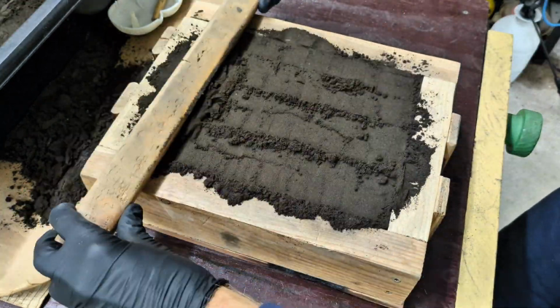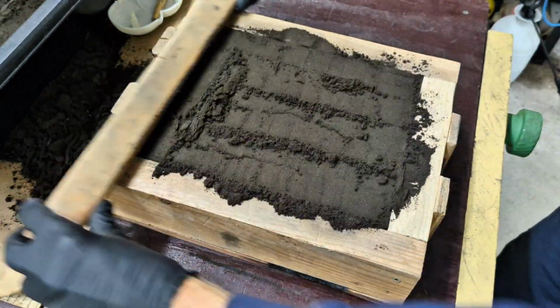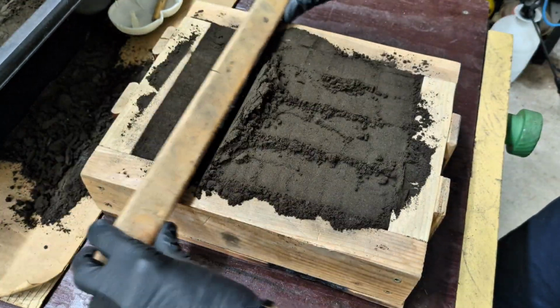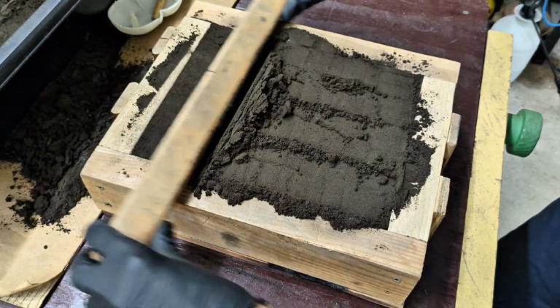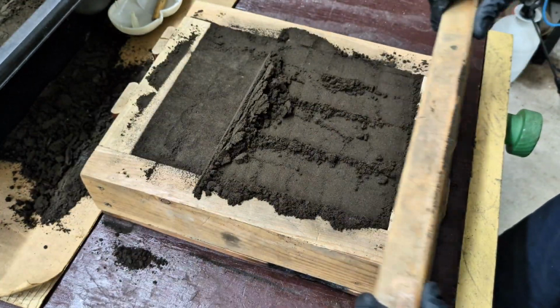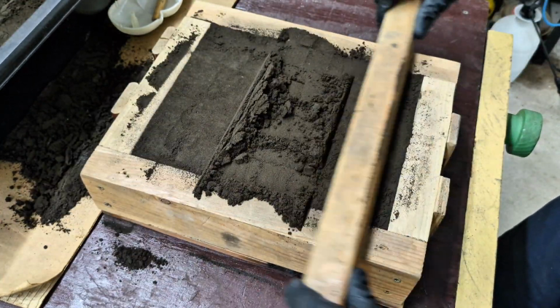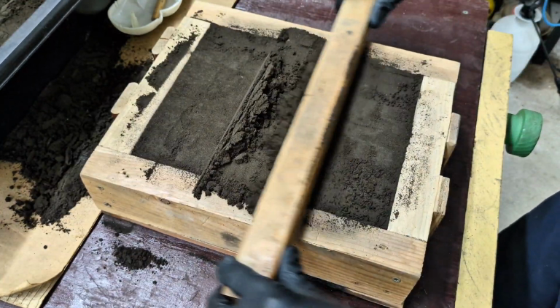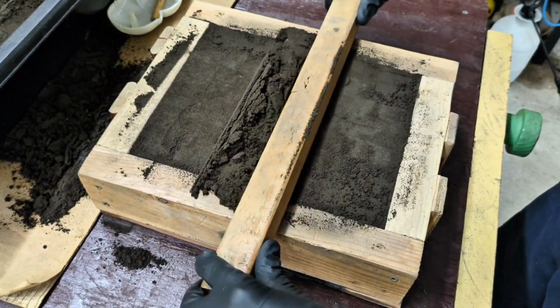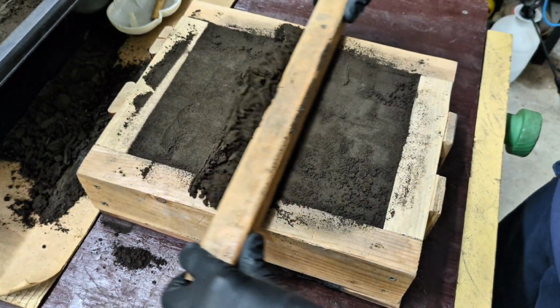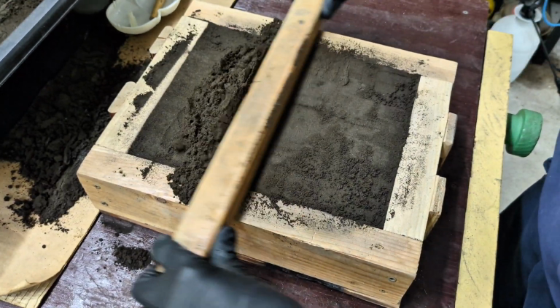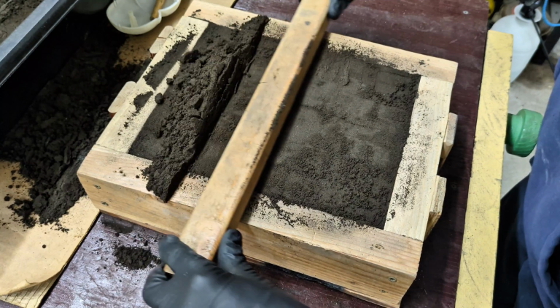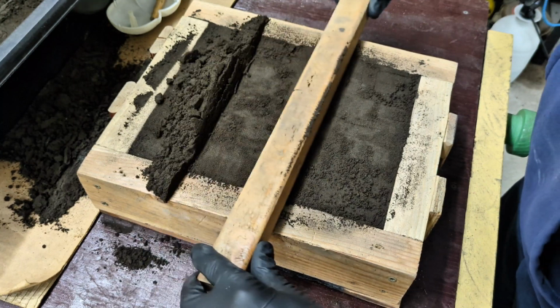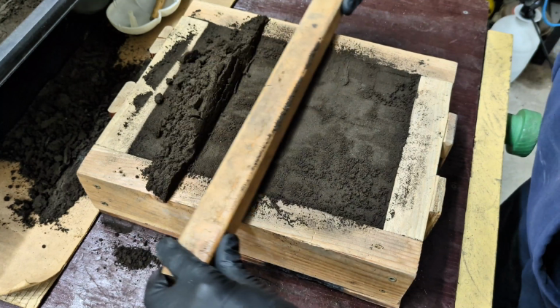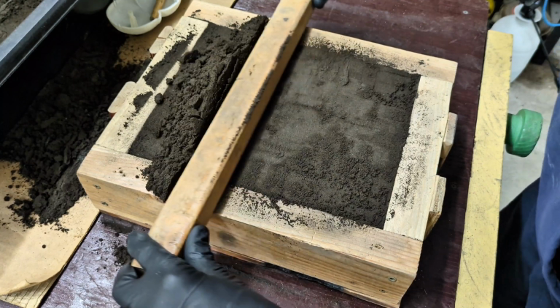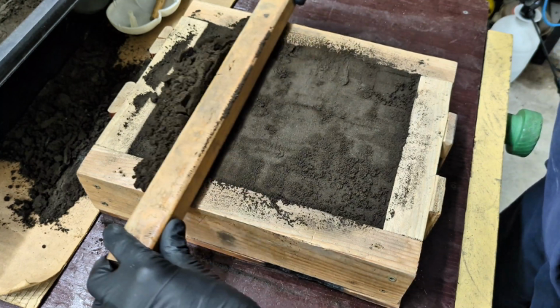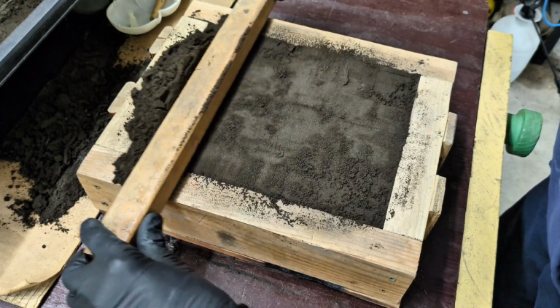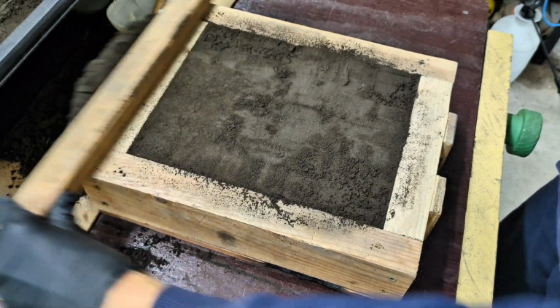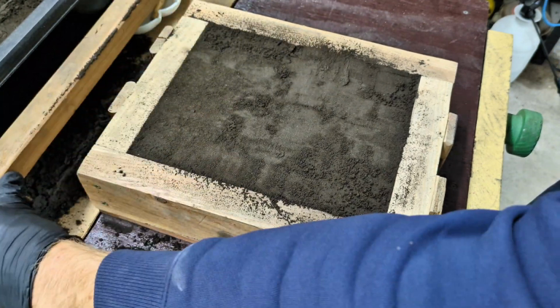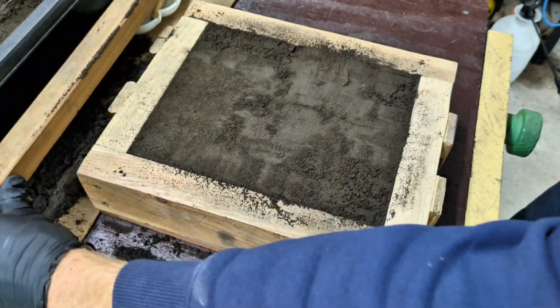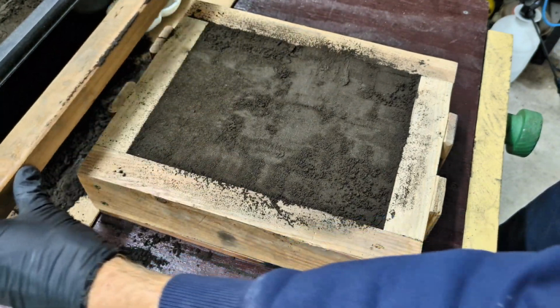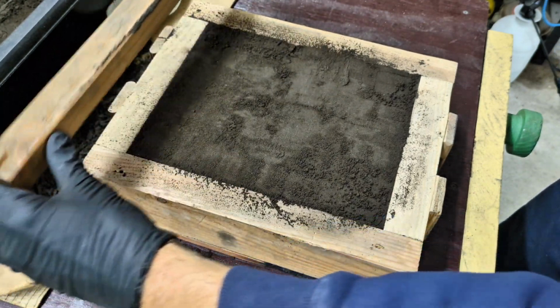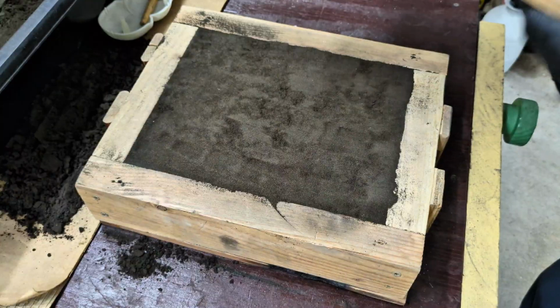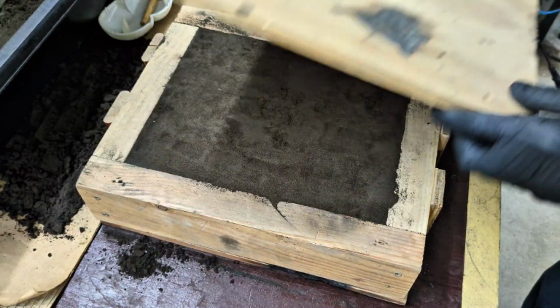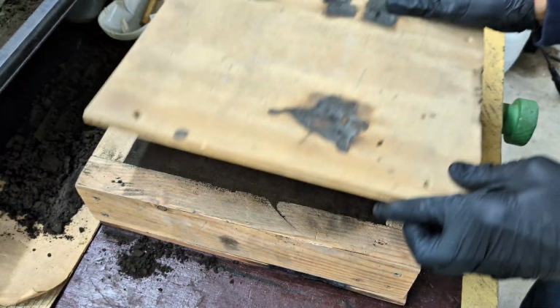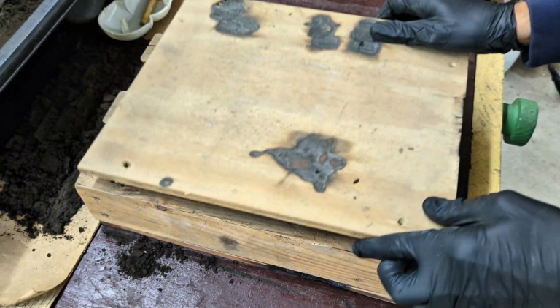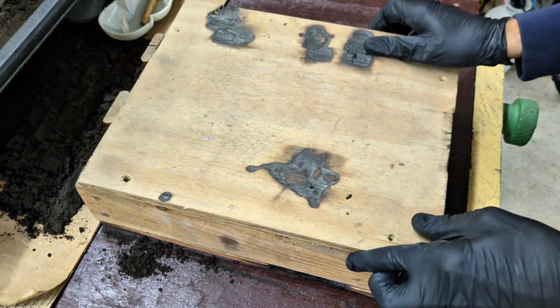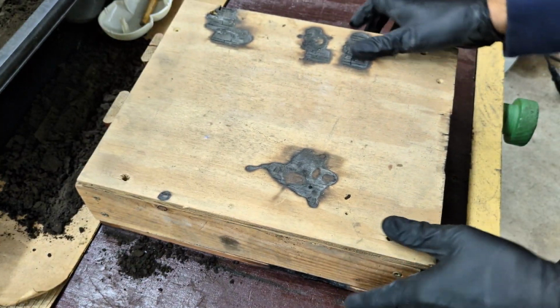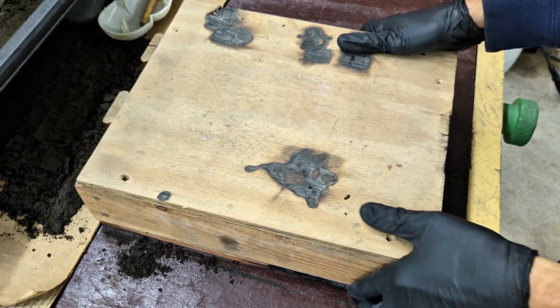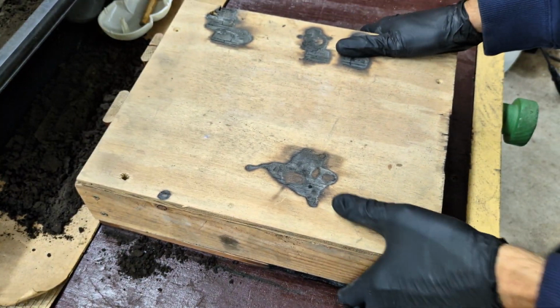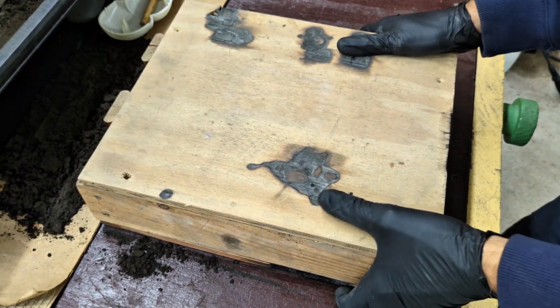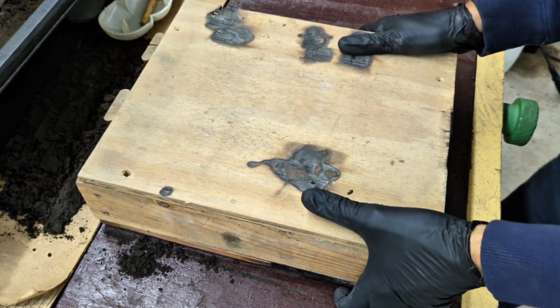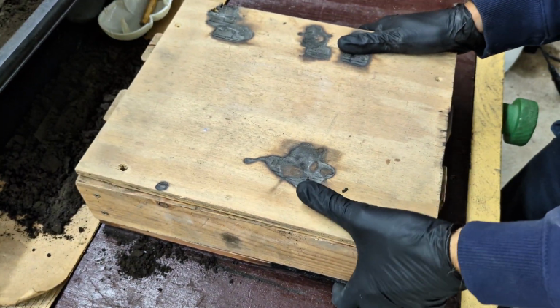Next I leveled off the top and put a board on the back, allowing me to easily flip it over to work on the other half of the mold.